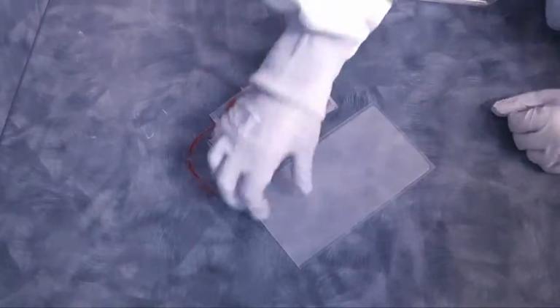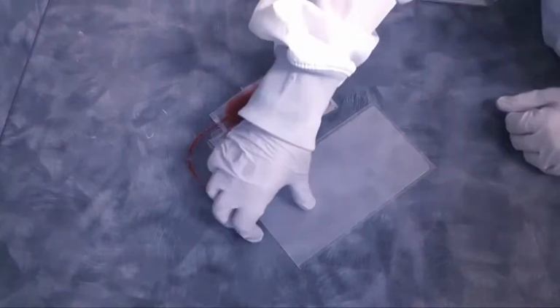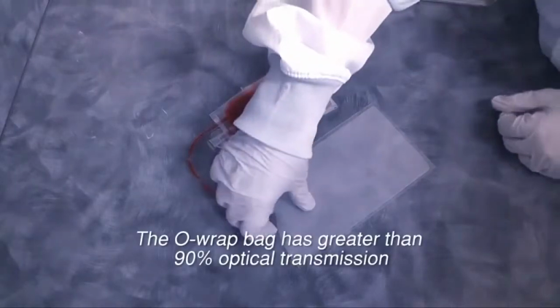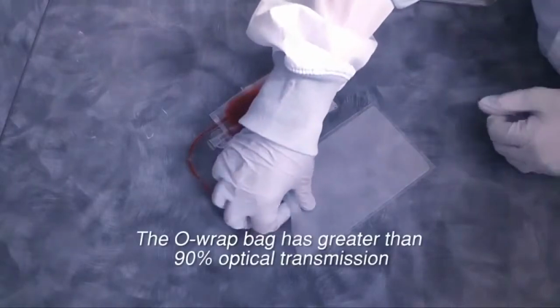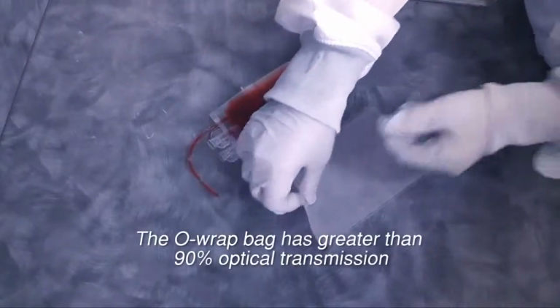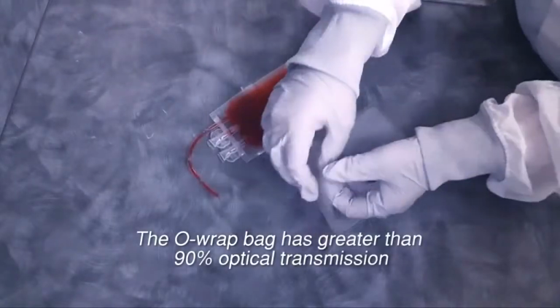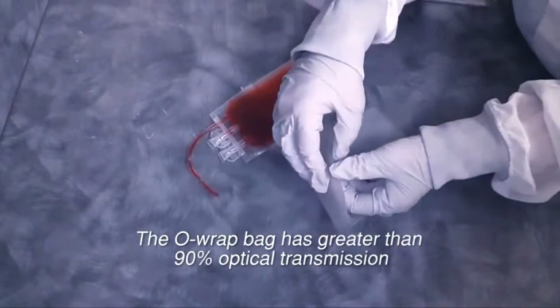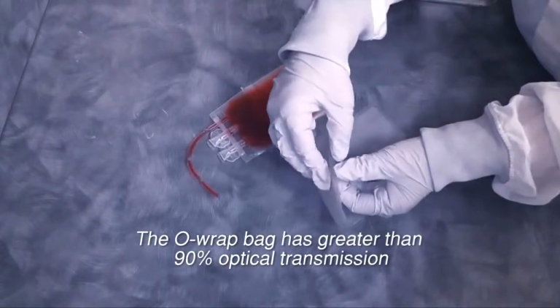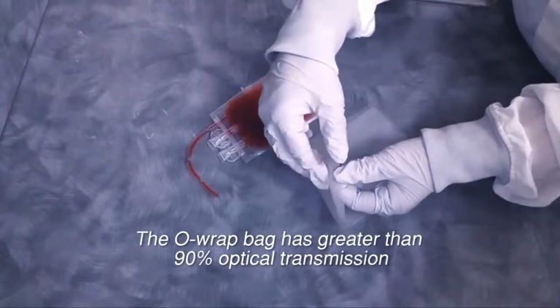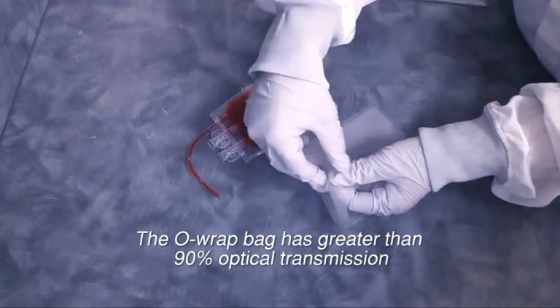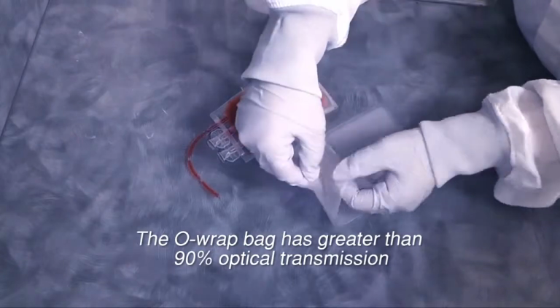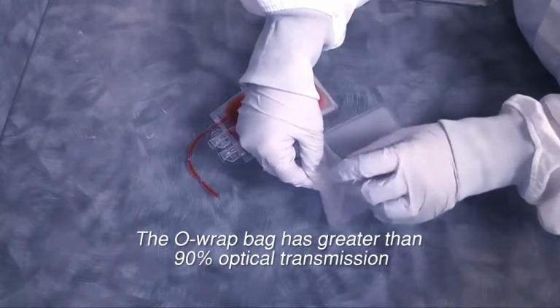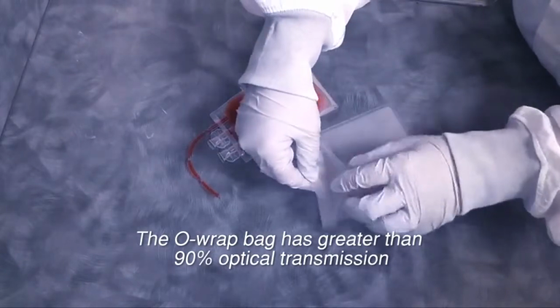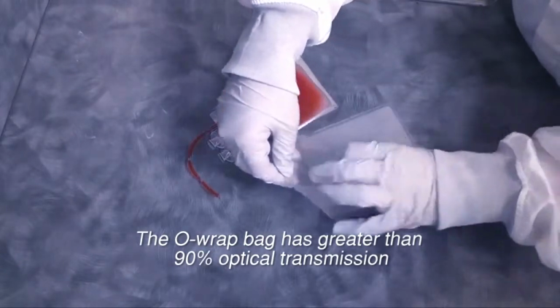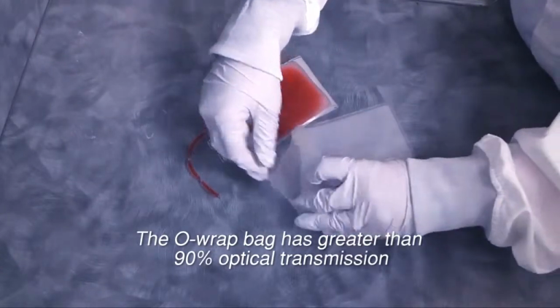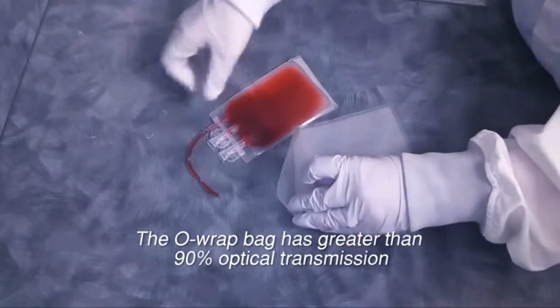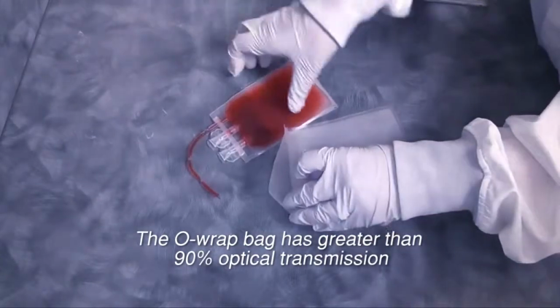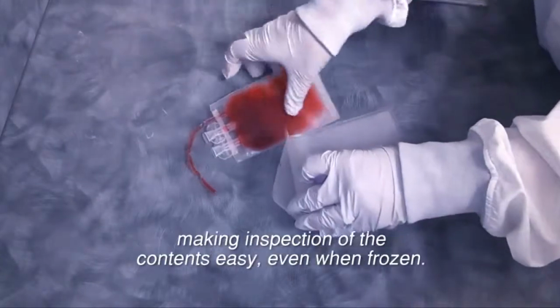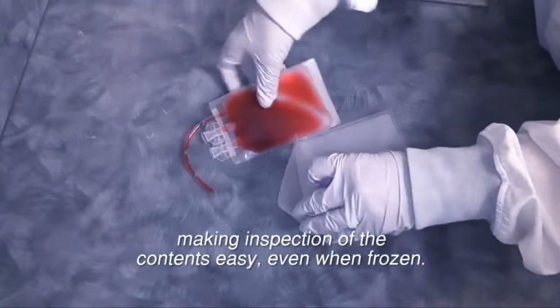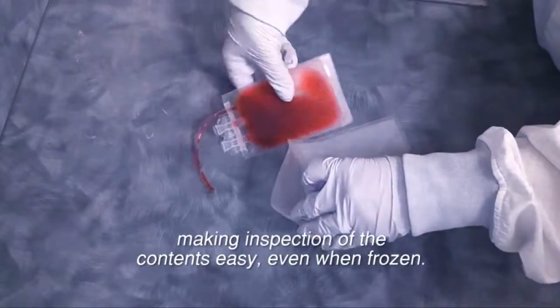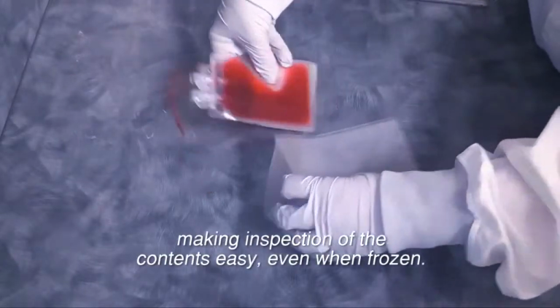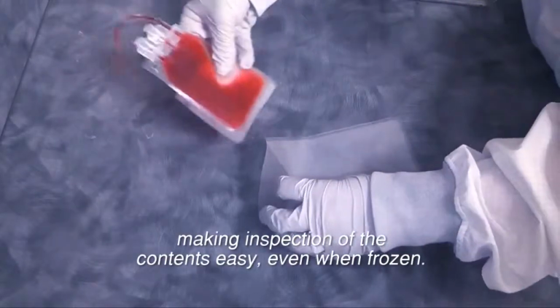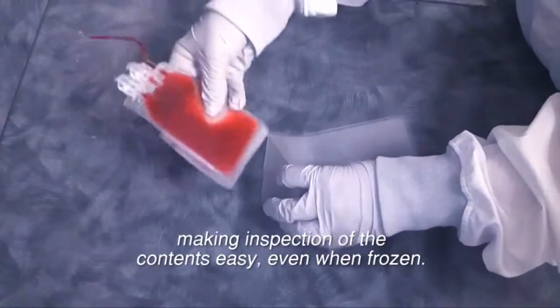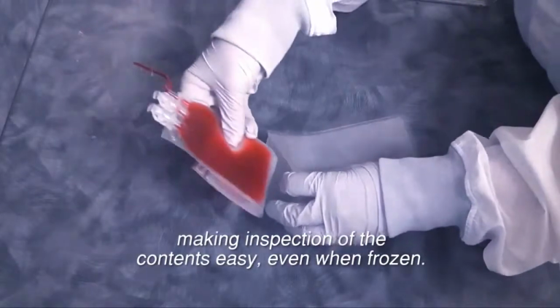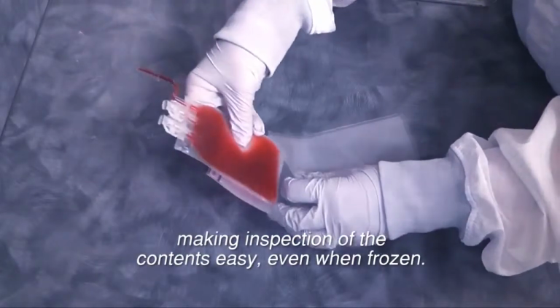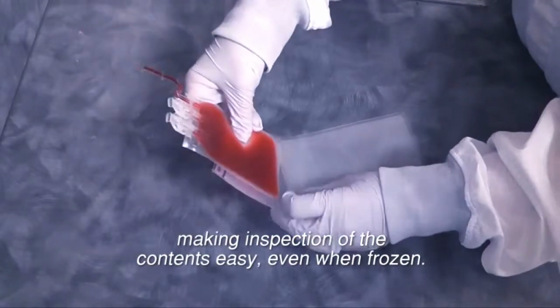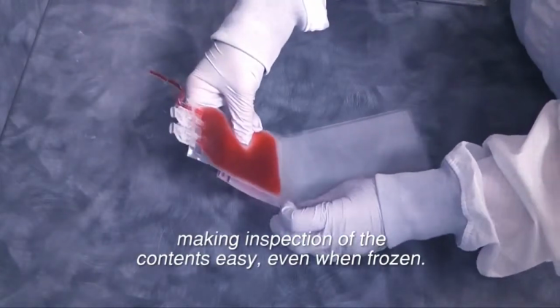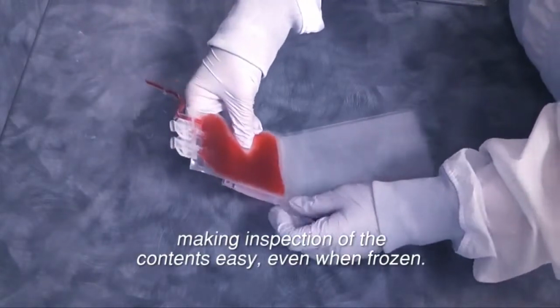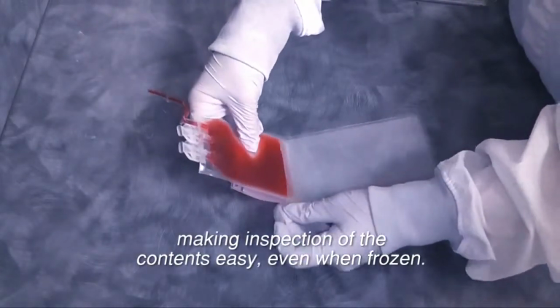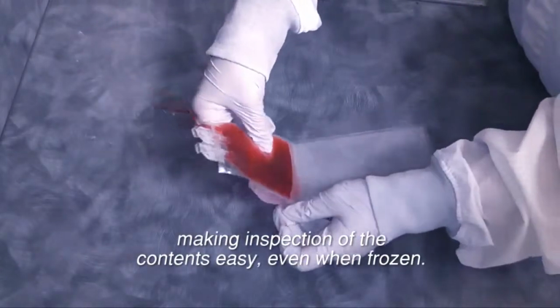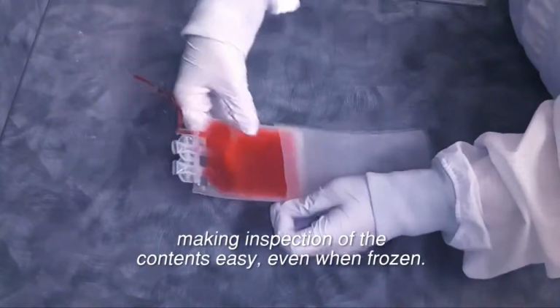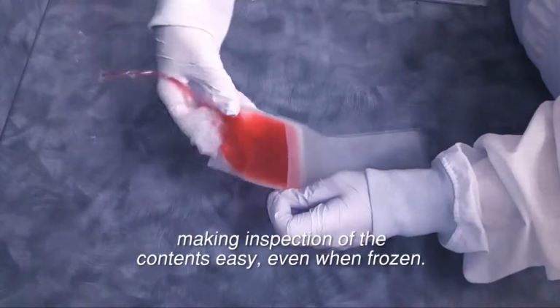The ORAP bag has greater than 90% optical transmission, making inspection of its contents easy even when frozen.